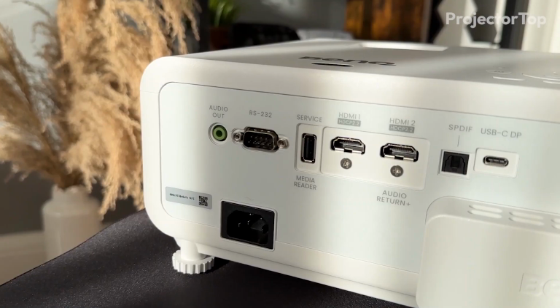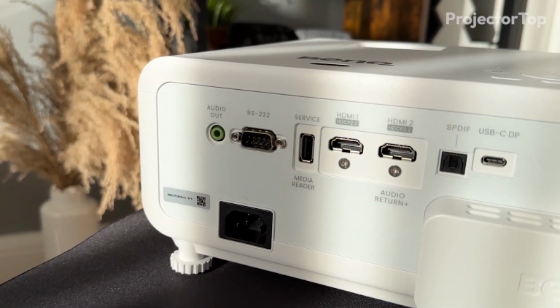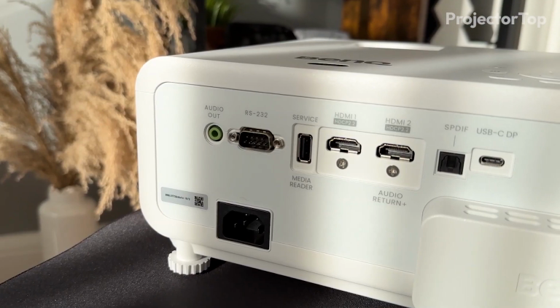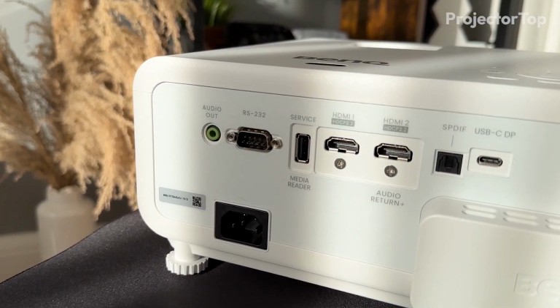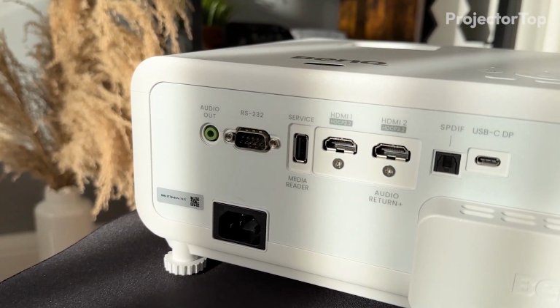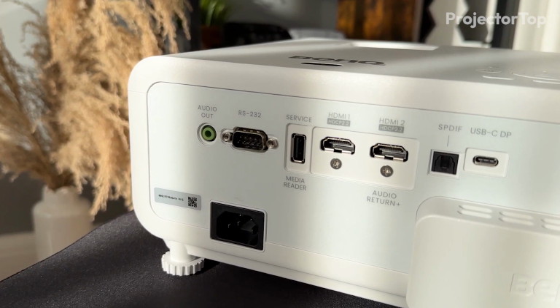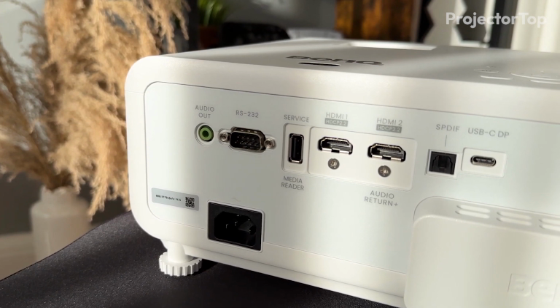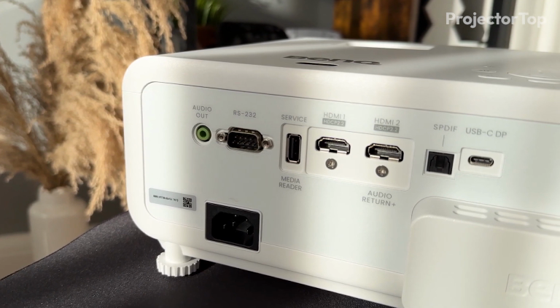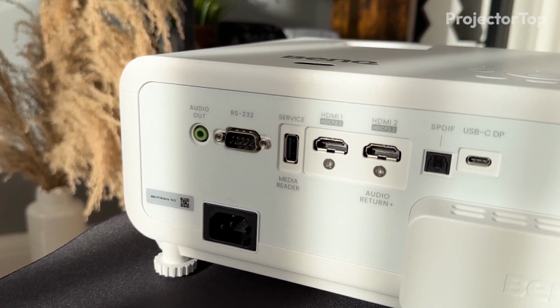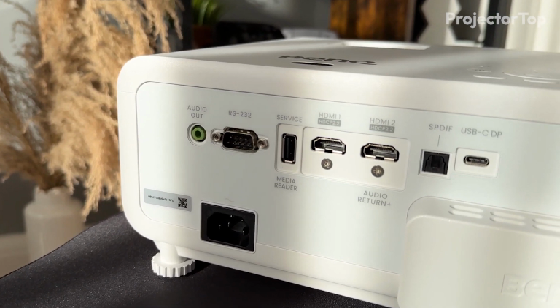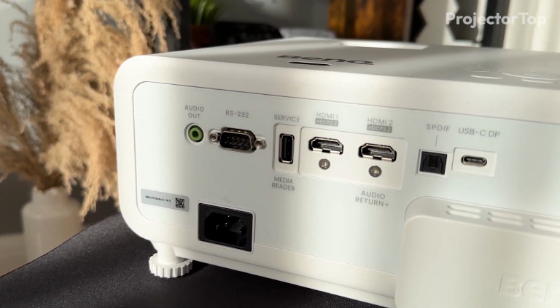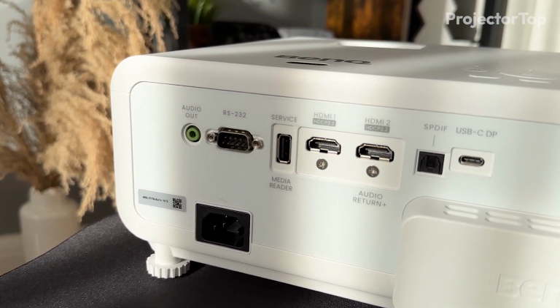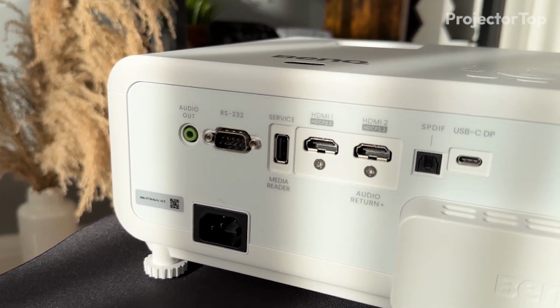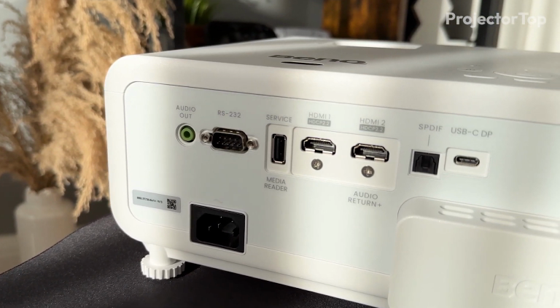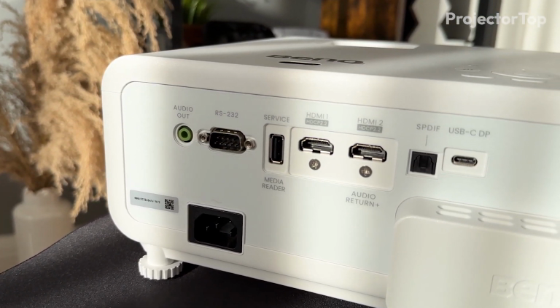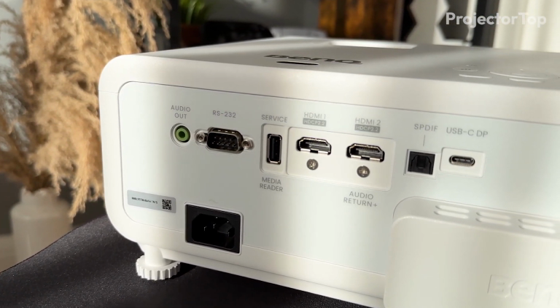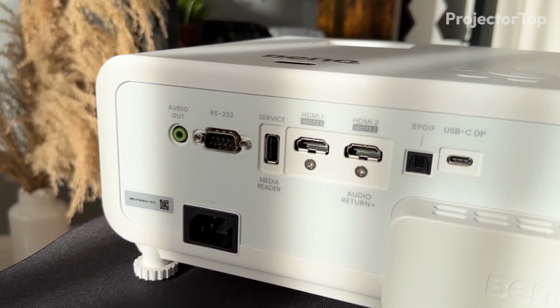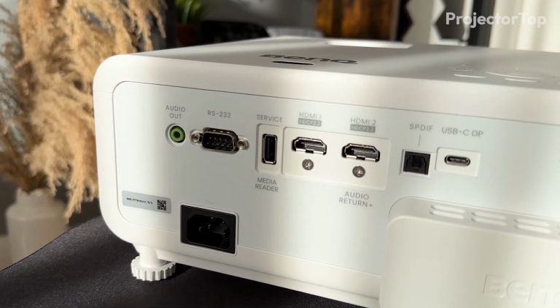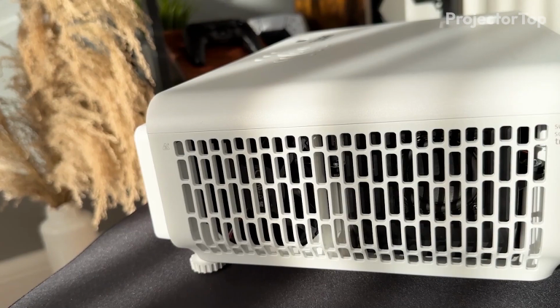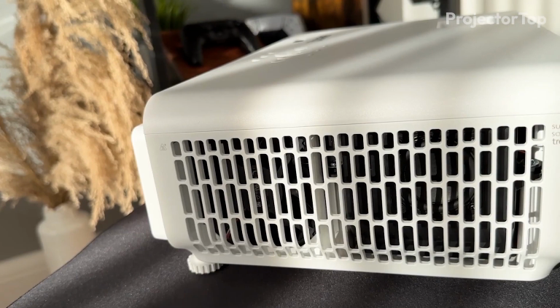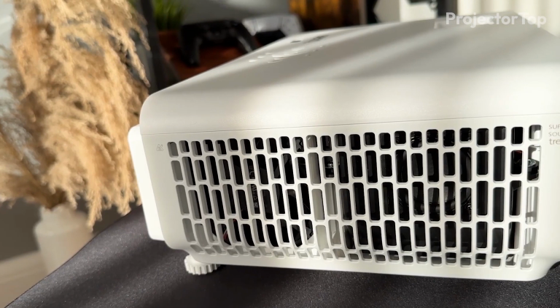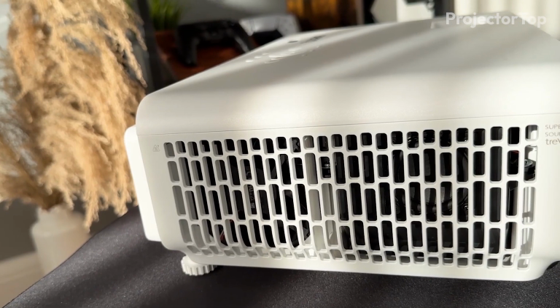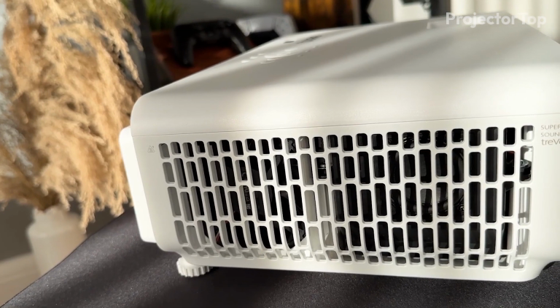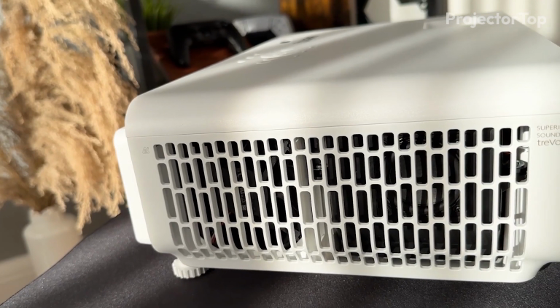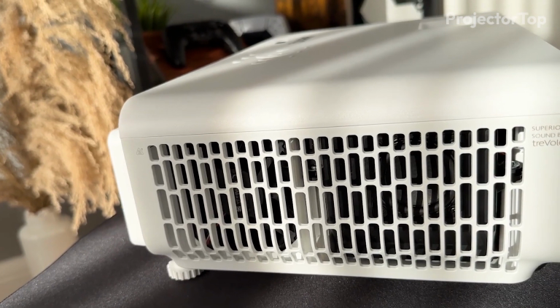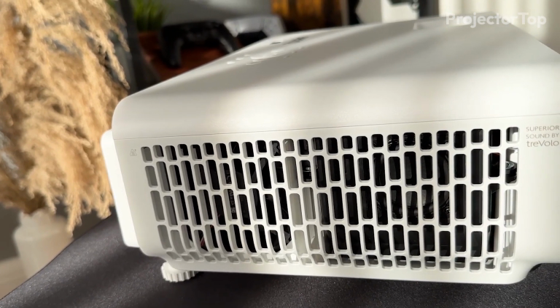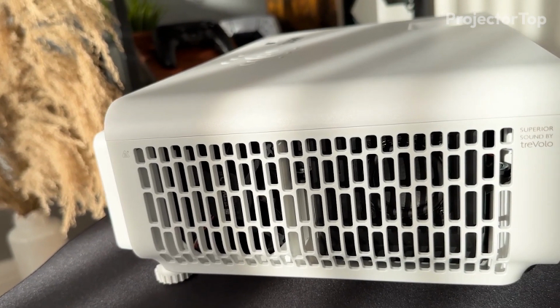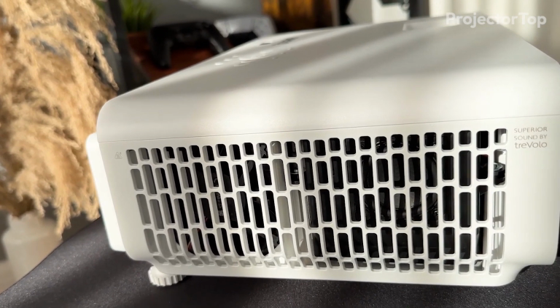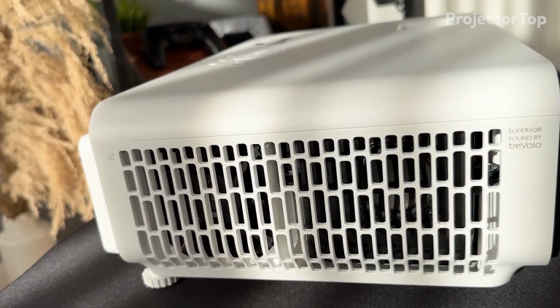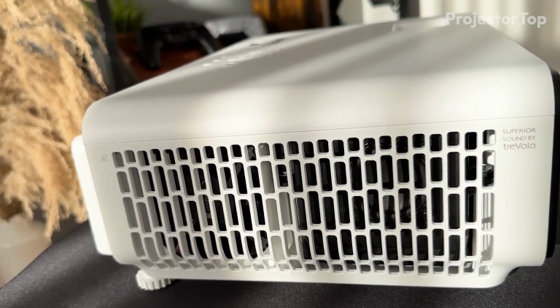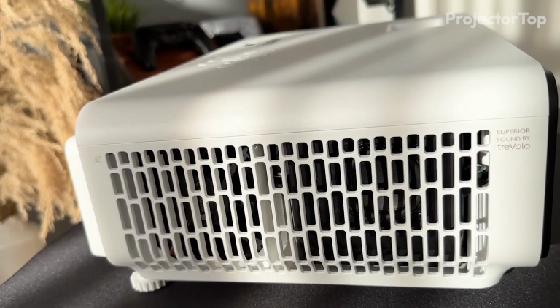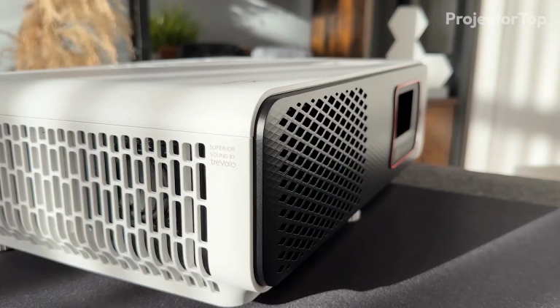On the connectivity front, the X500i includes two HDMI ports, USB, and audio out options, supporting a wide array of devices.